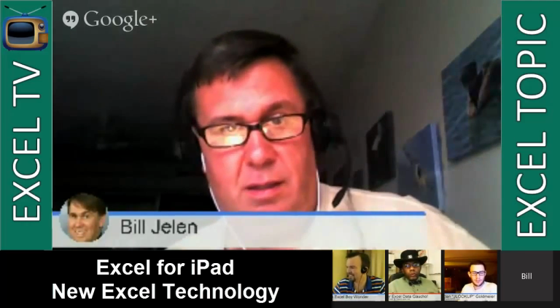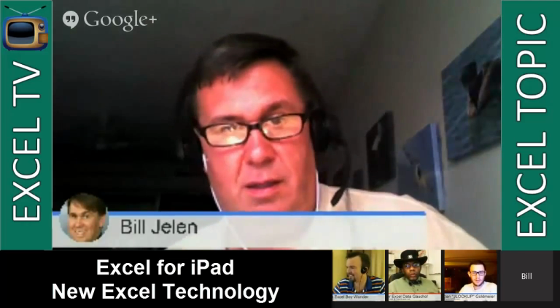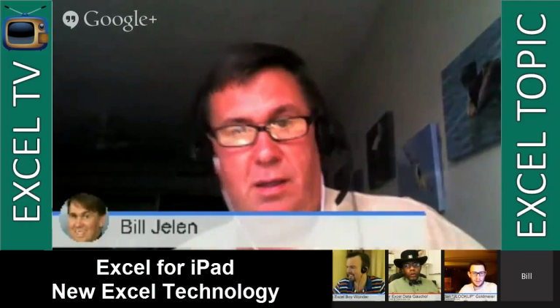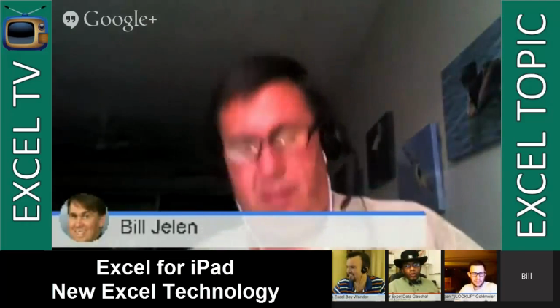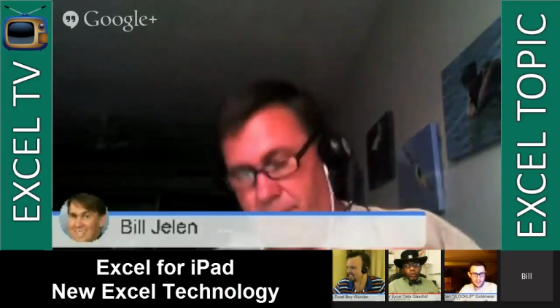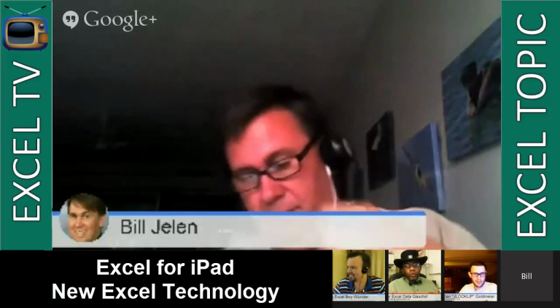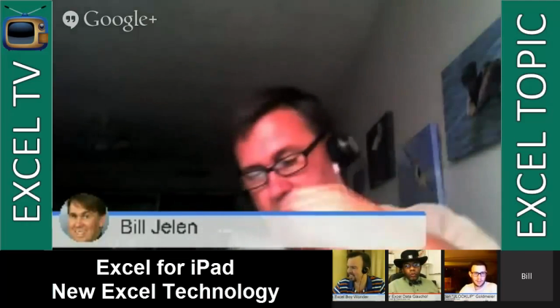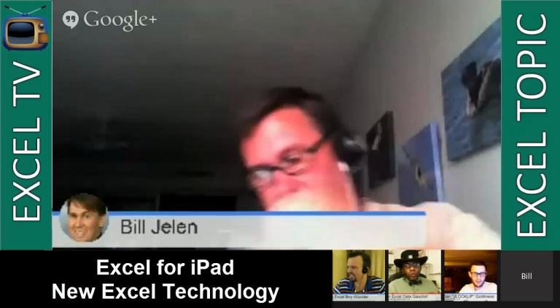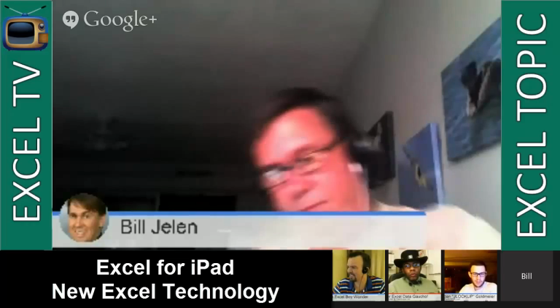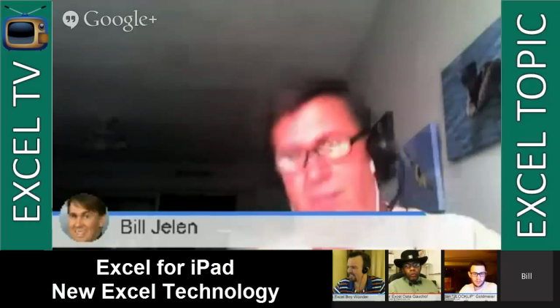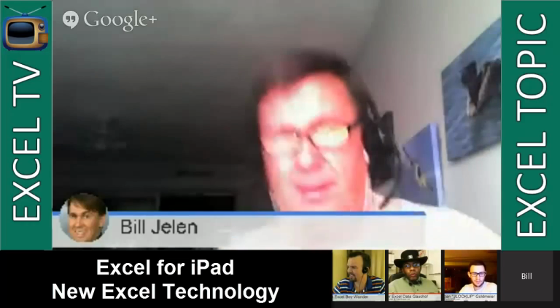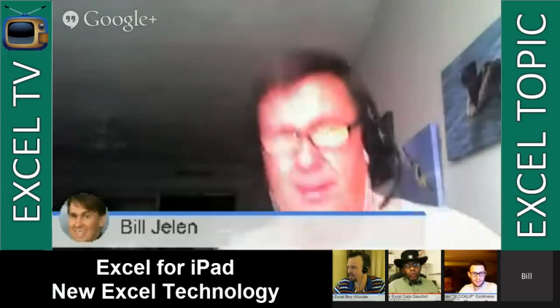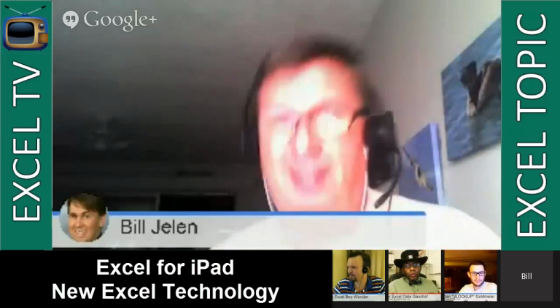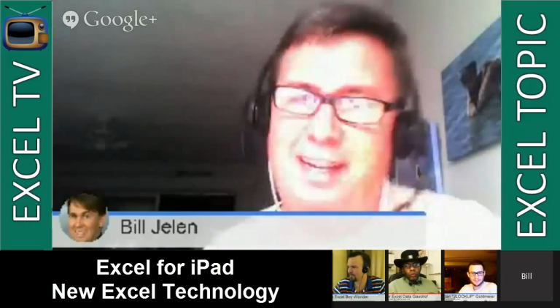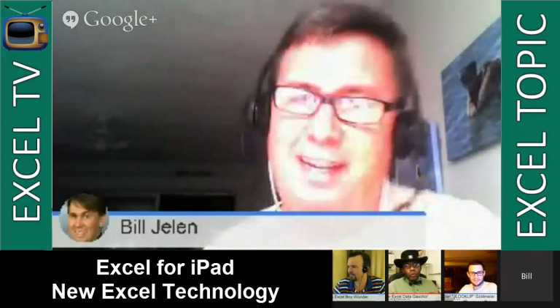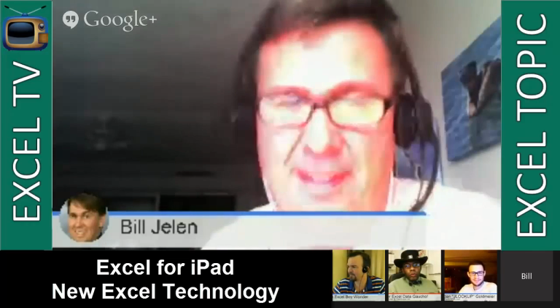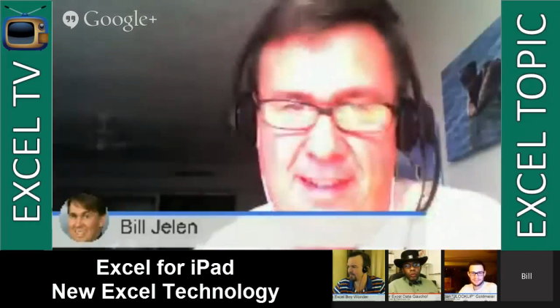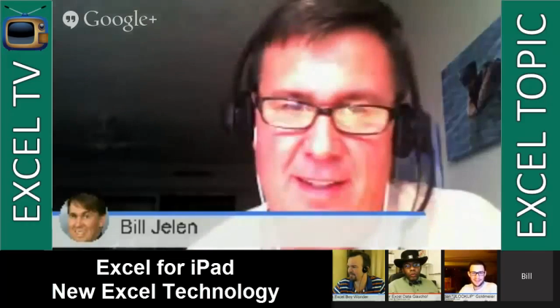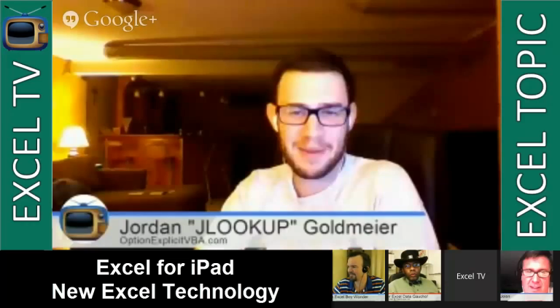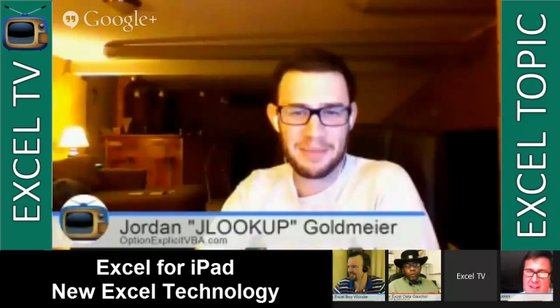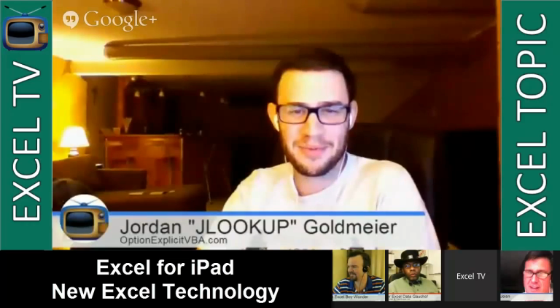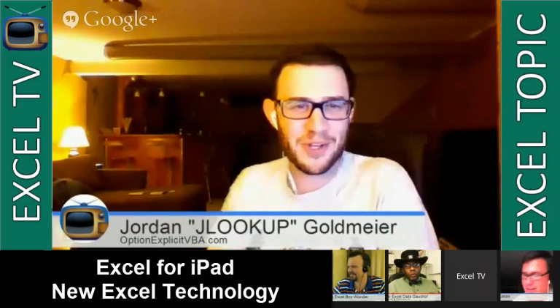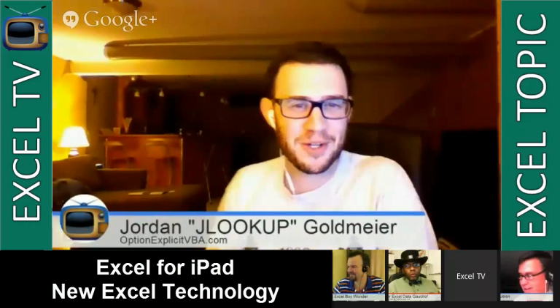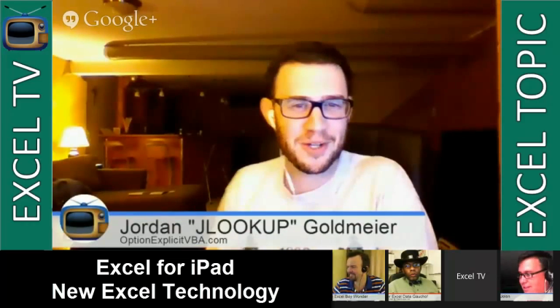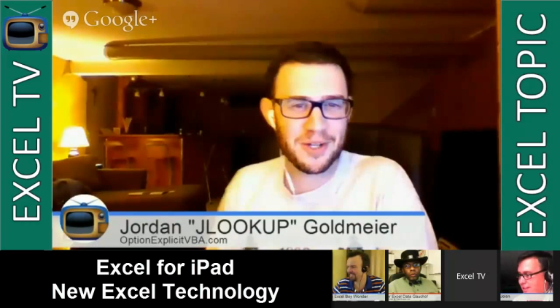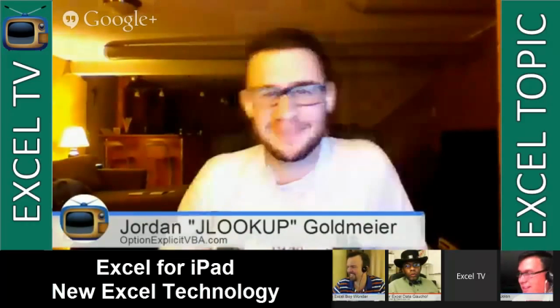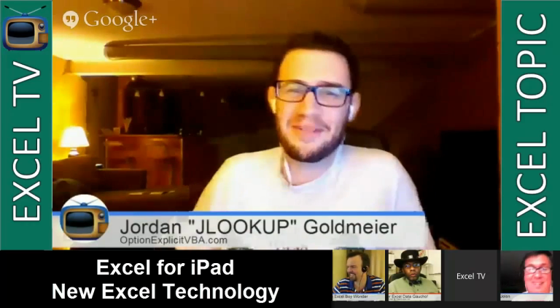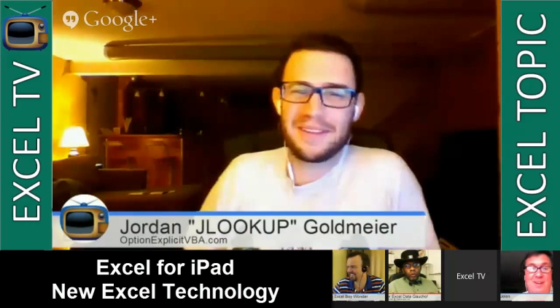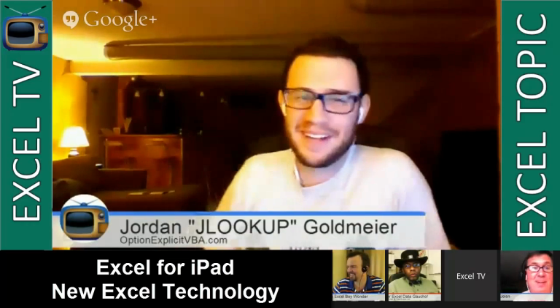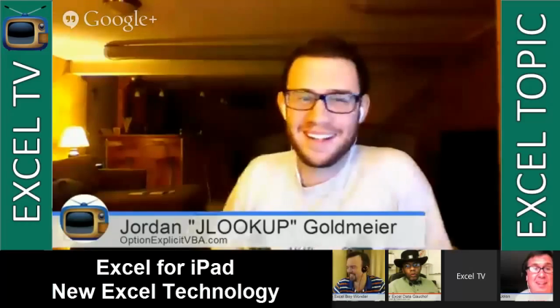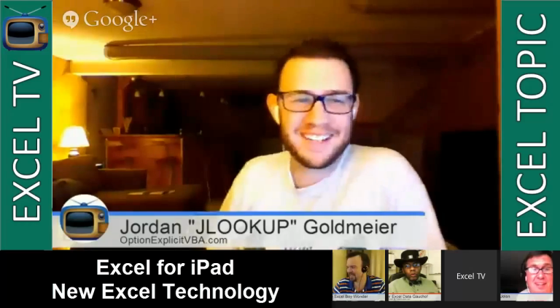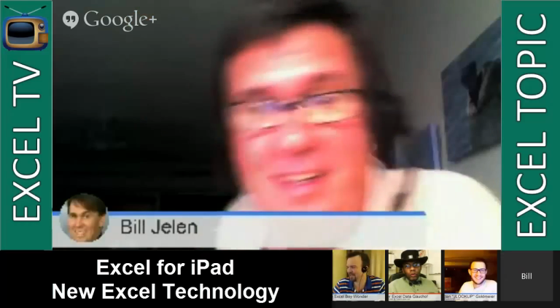Did you hear that Clippy is actually in that version? No, that's my April Fool's joke. That's gone.